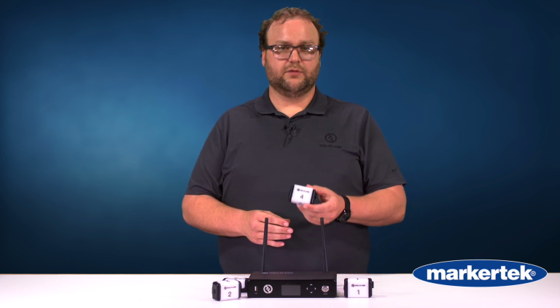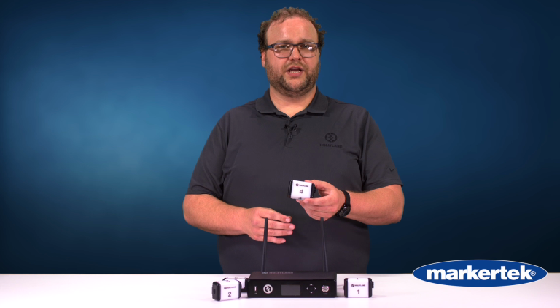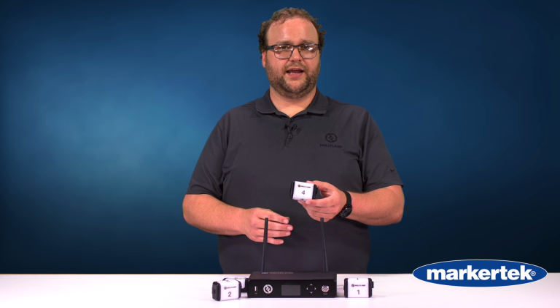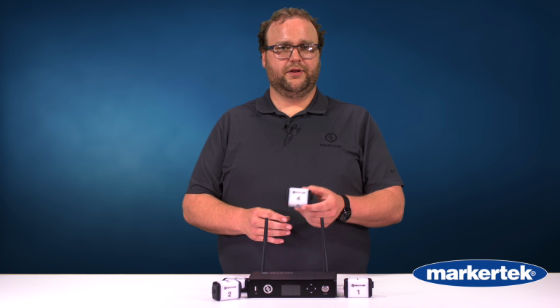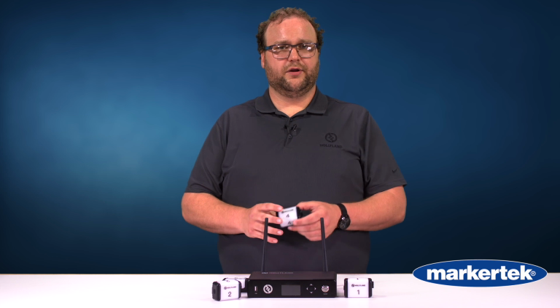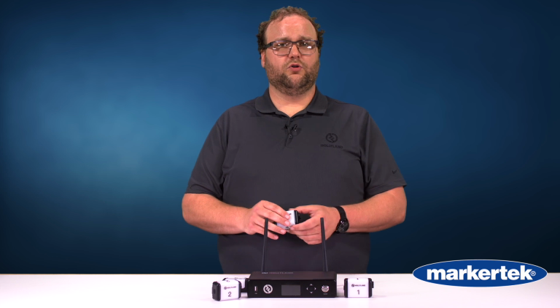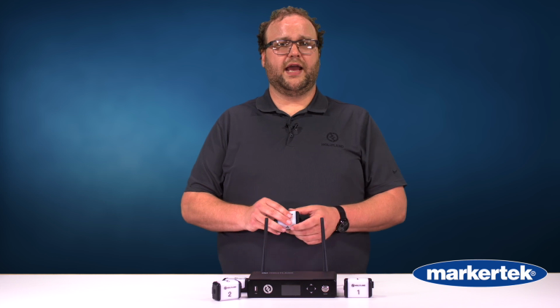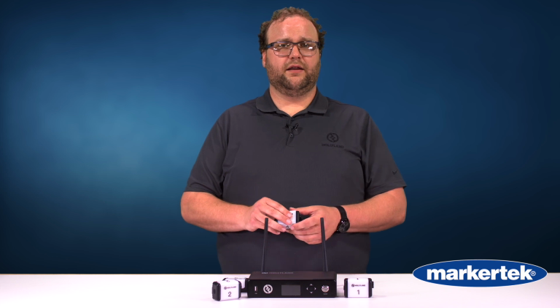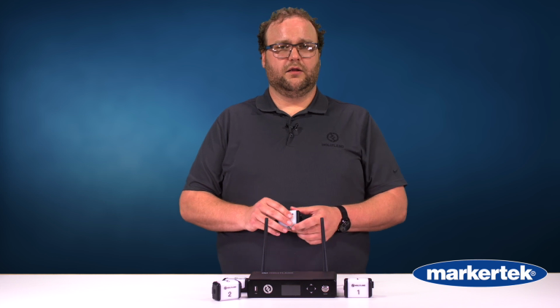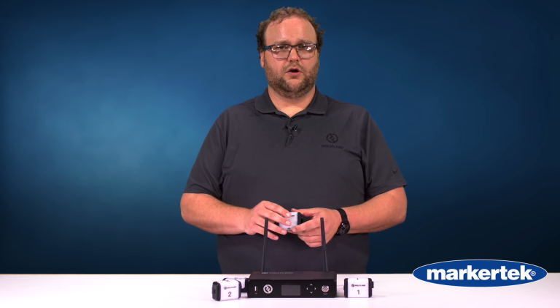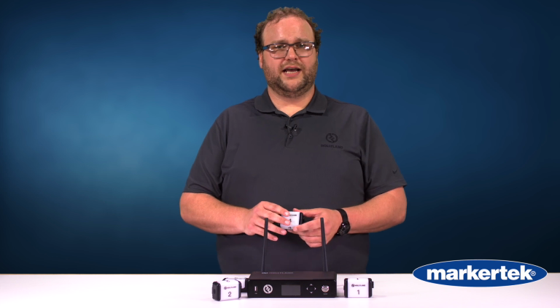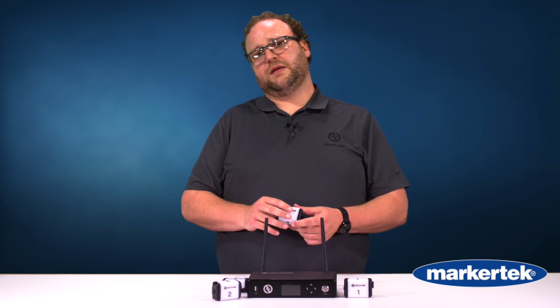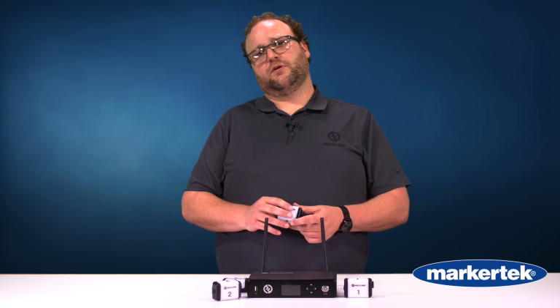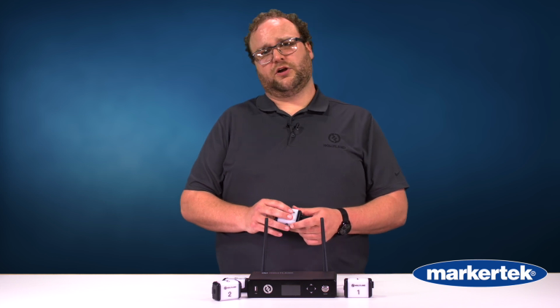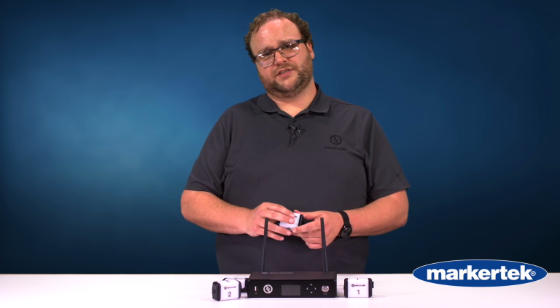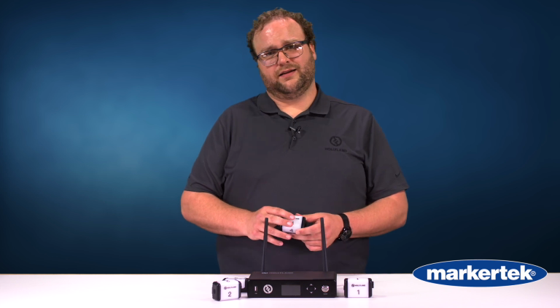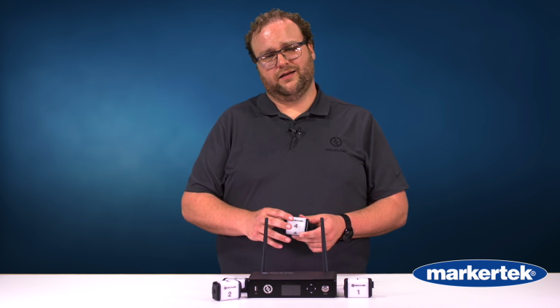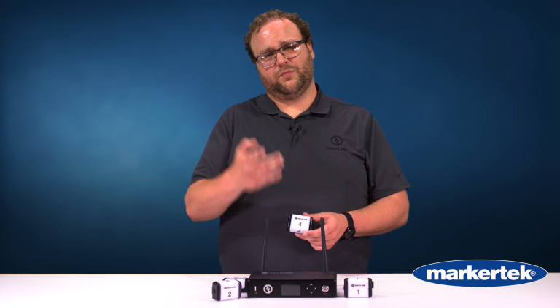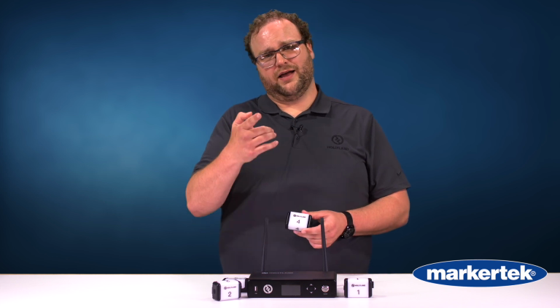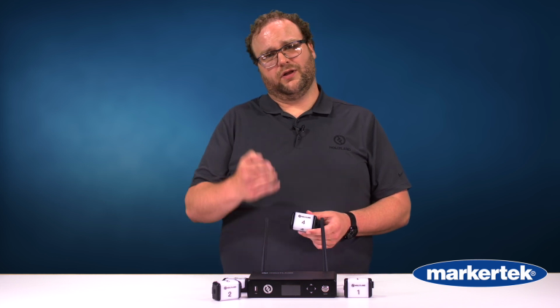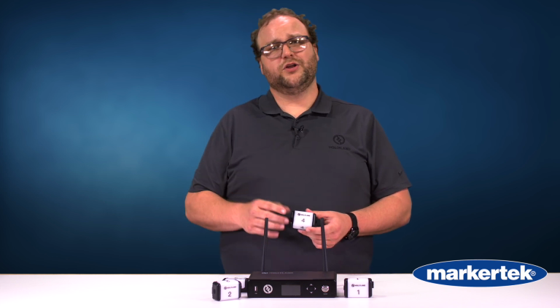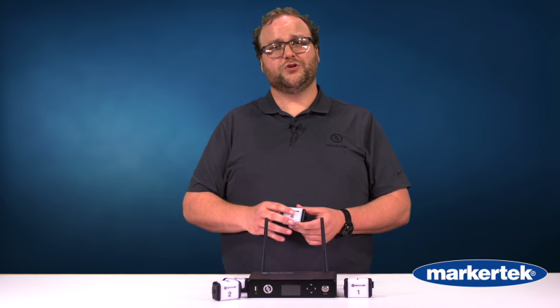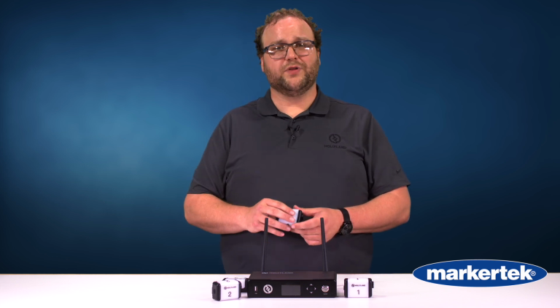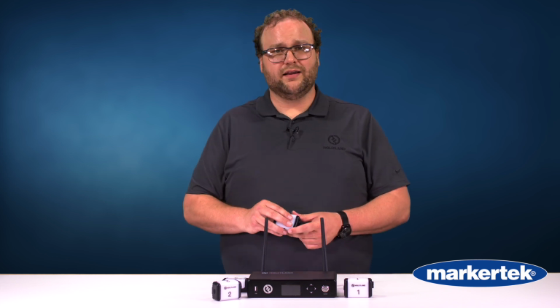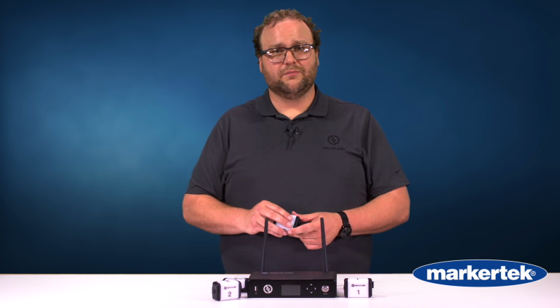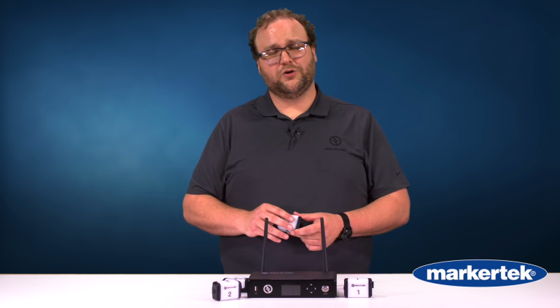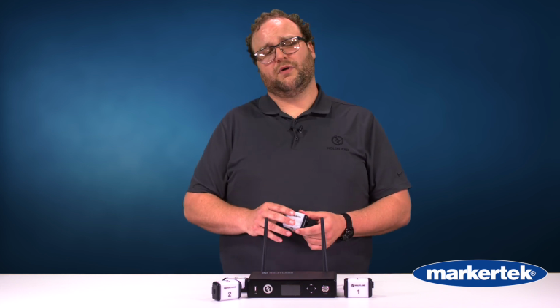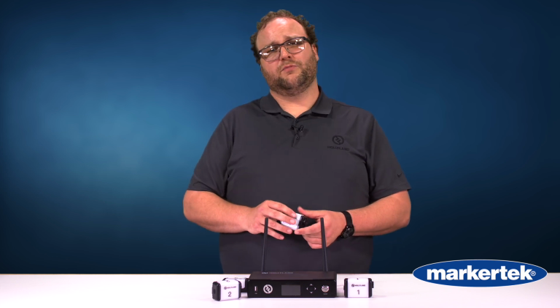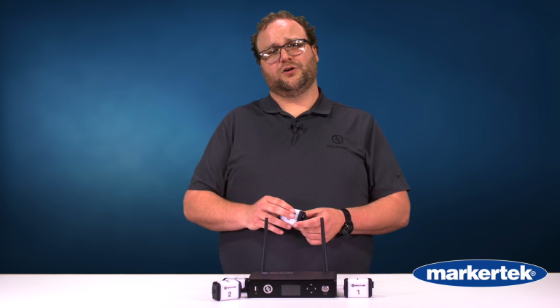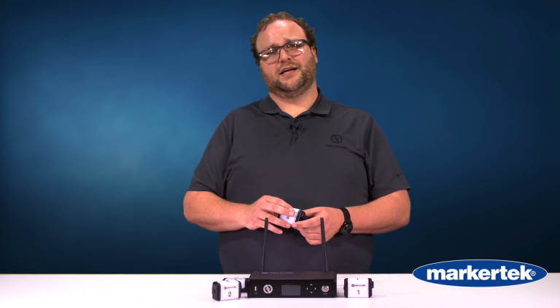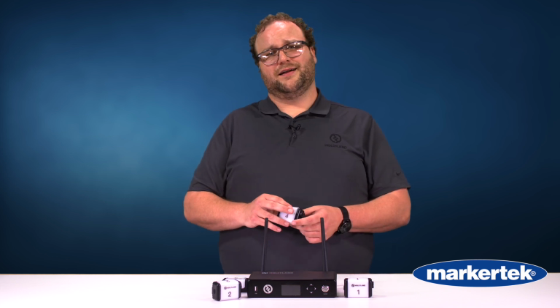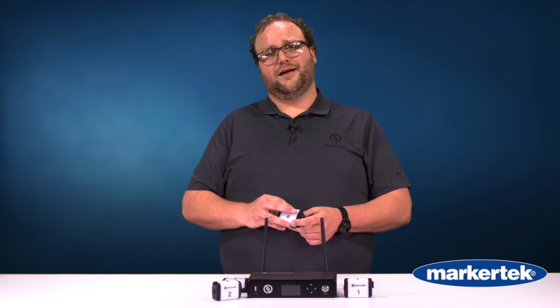Come check it out, go look at it. Ask the people at Markertech — they'll help you out. You can do that by looking them up at Markertech.com.